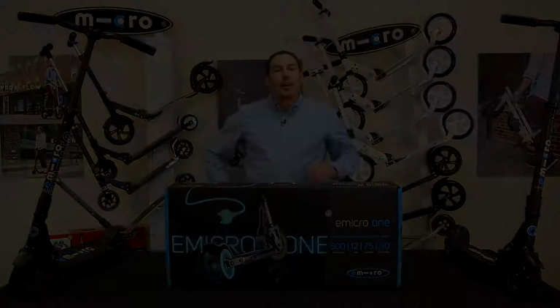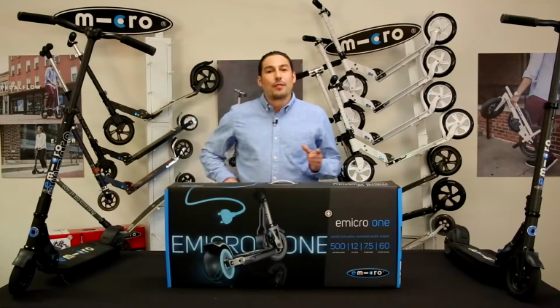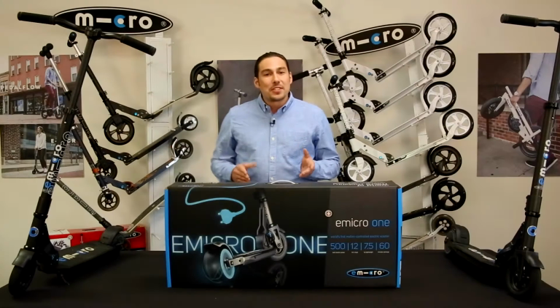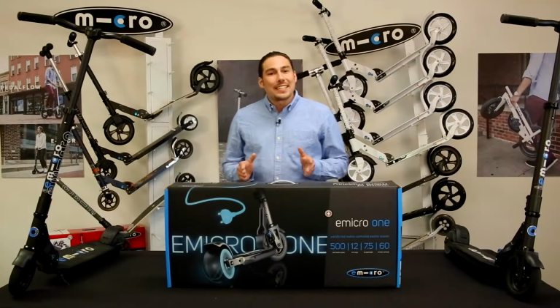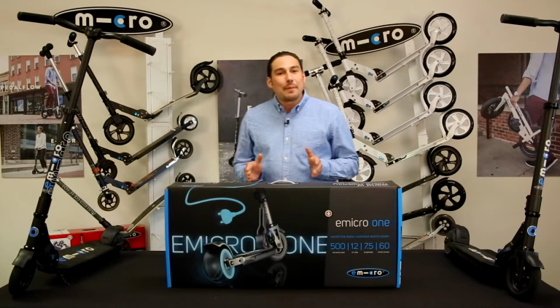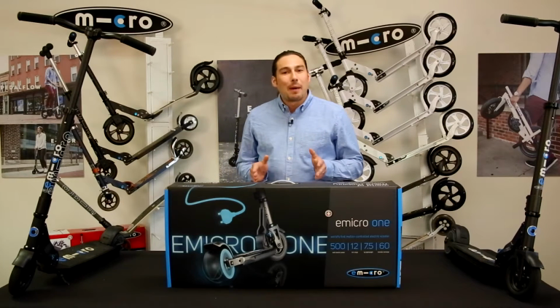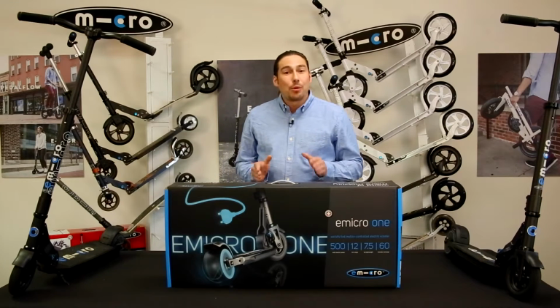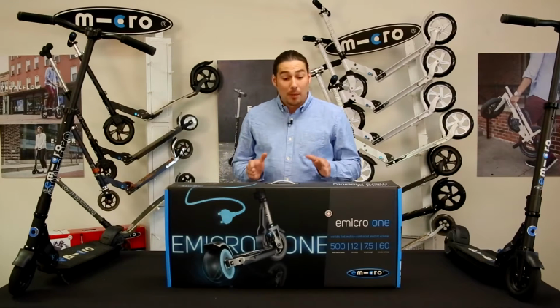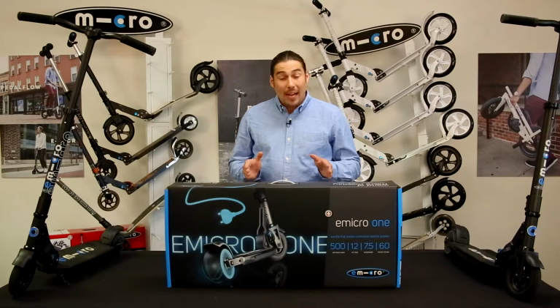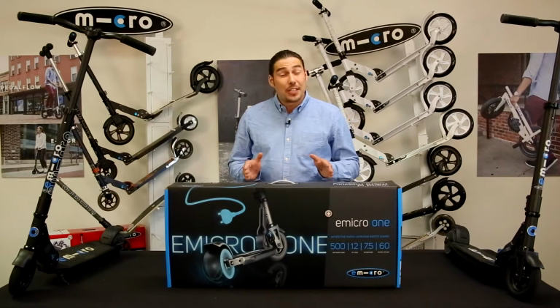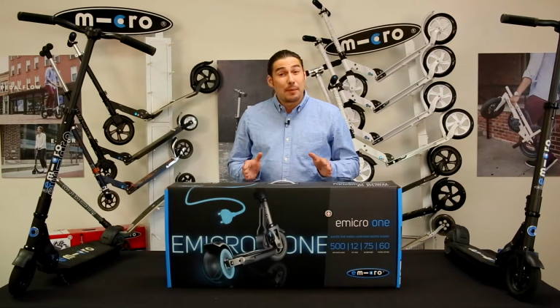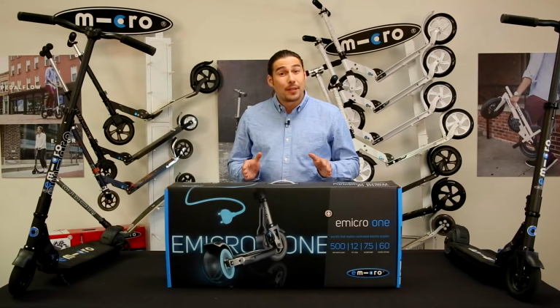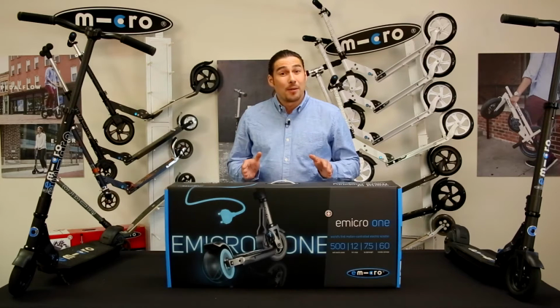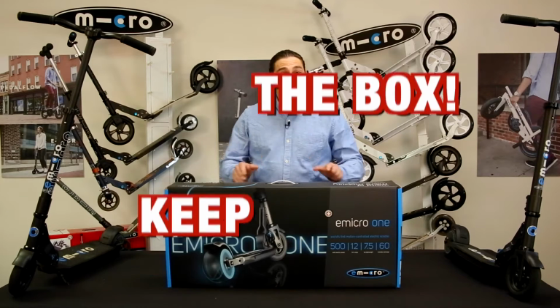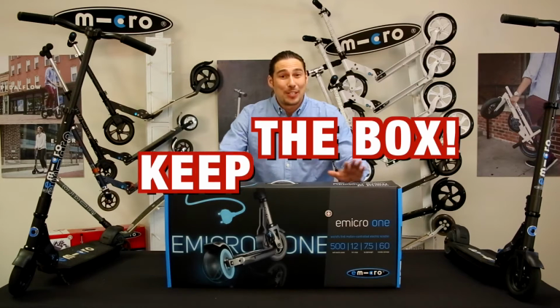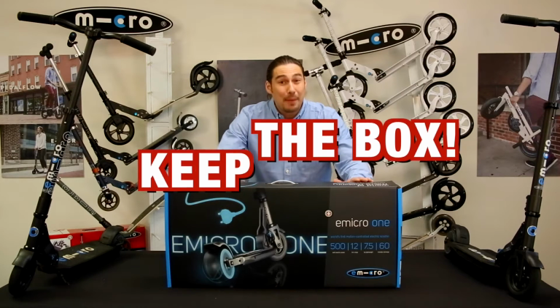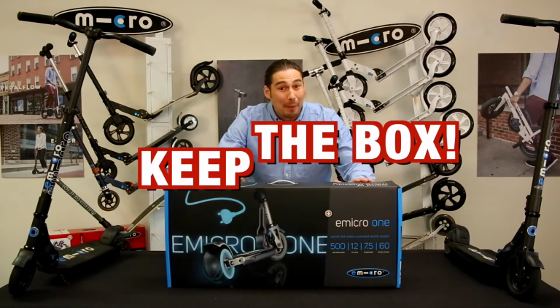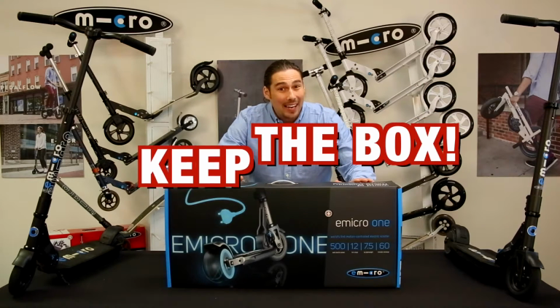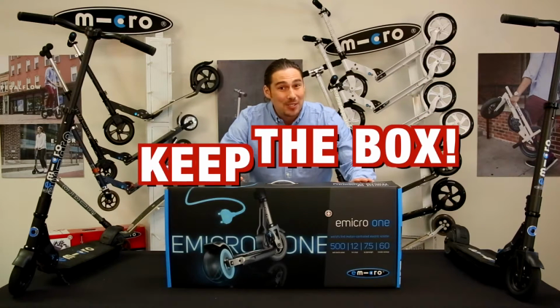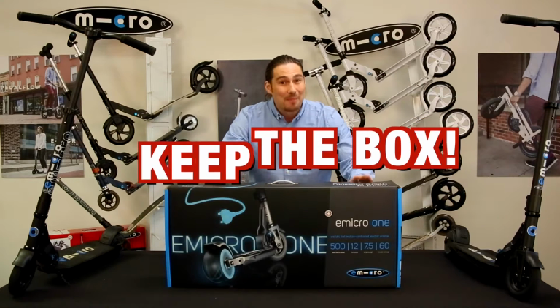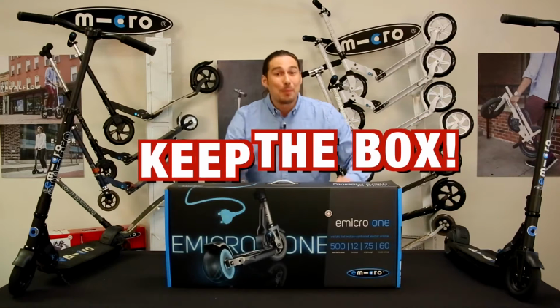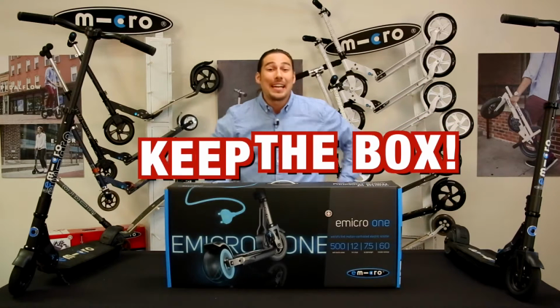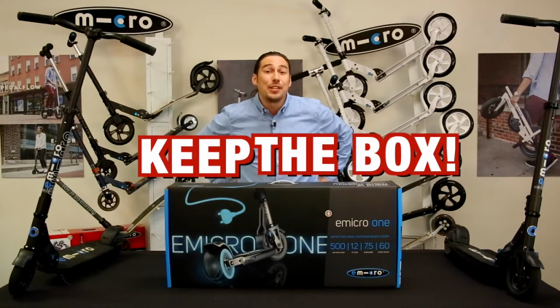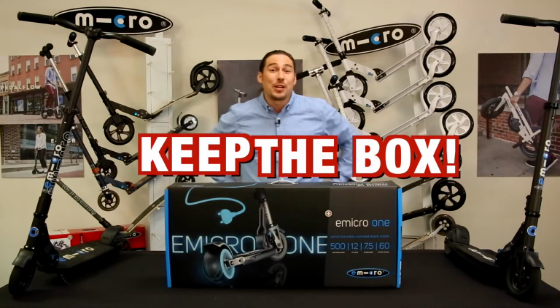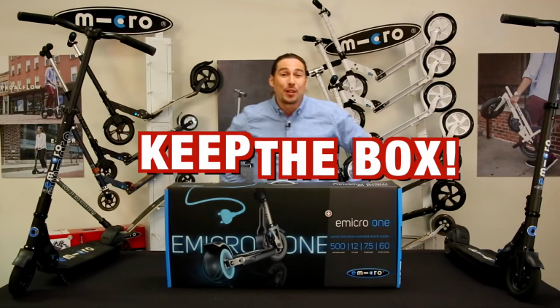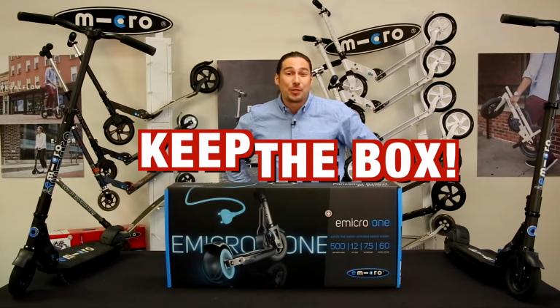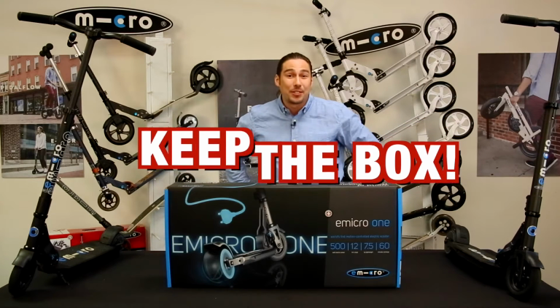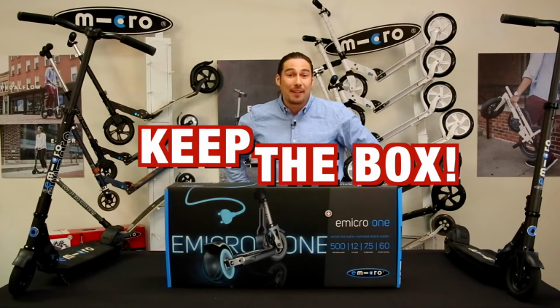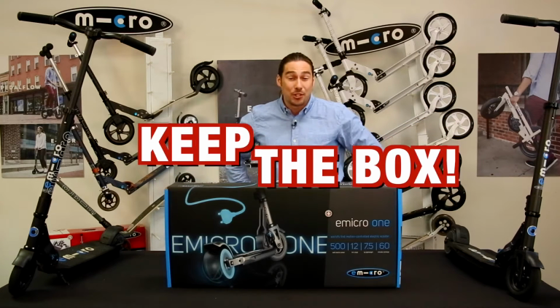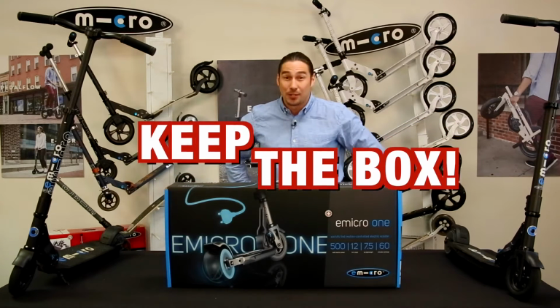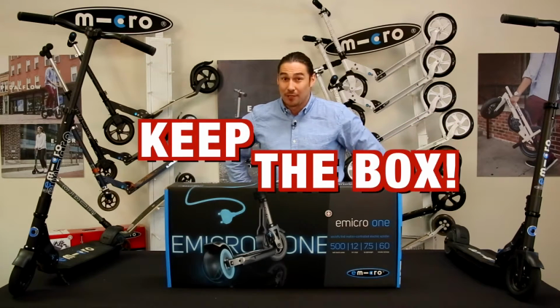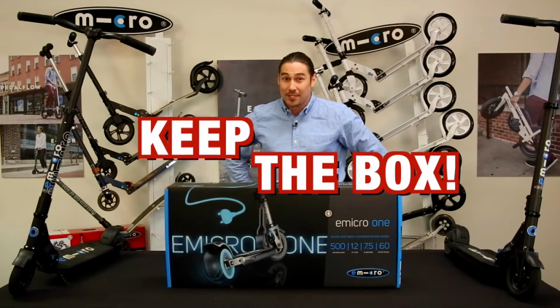The first thing to keep in mind when unboxing your E-Micro is to keep the box. You may need to use it in one to two years to have the scooter serviced.